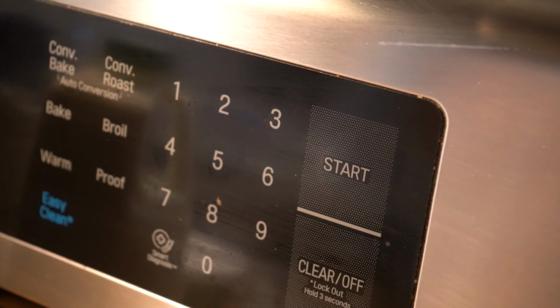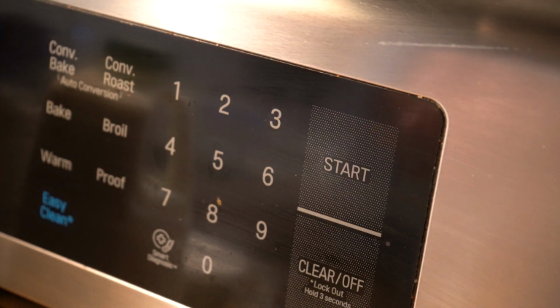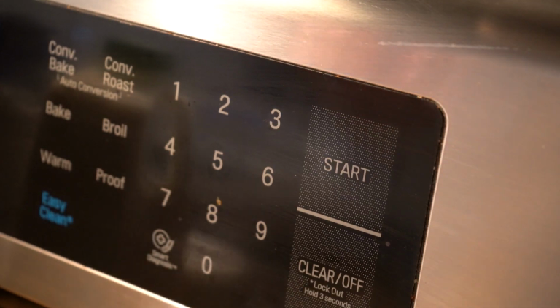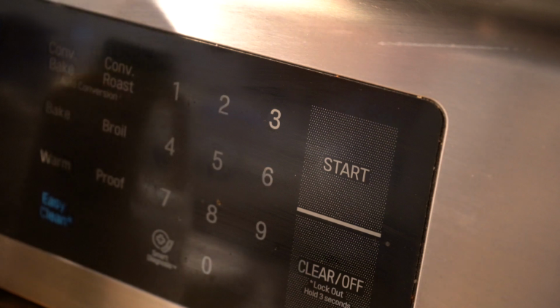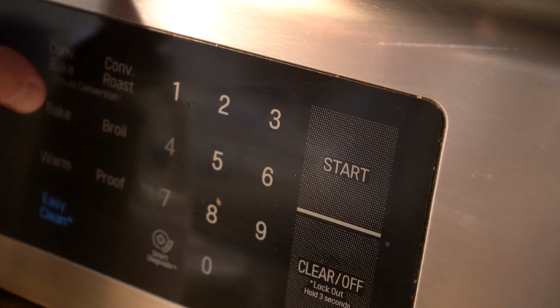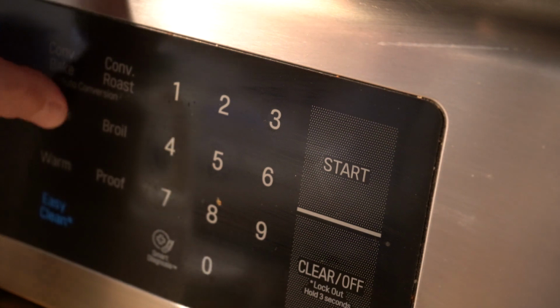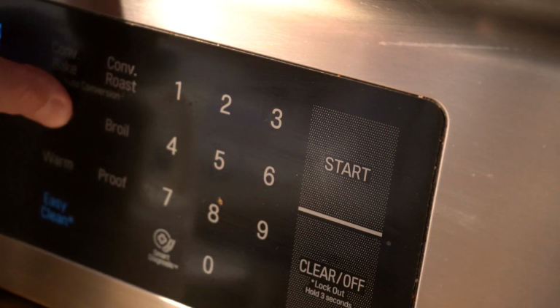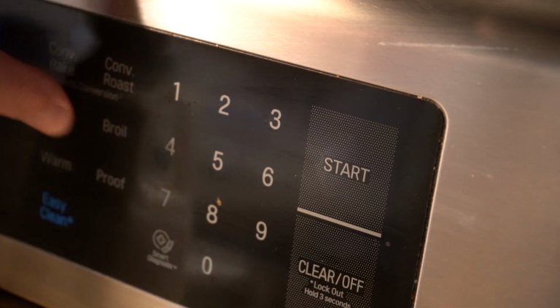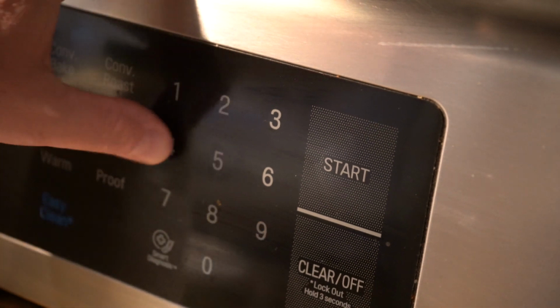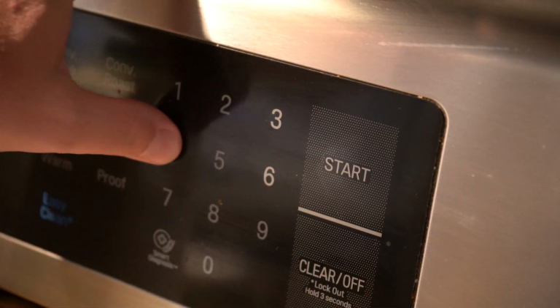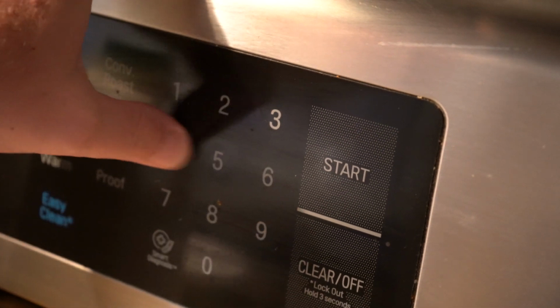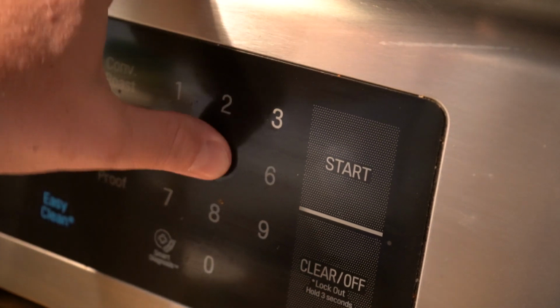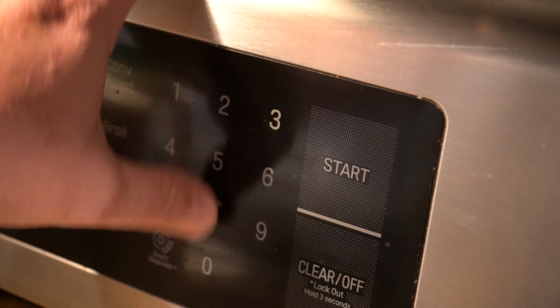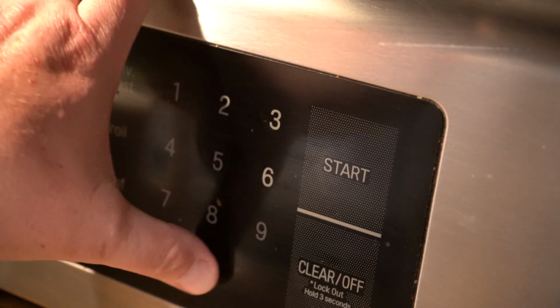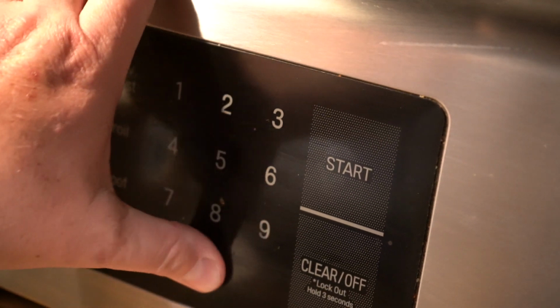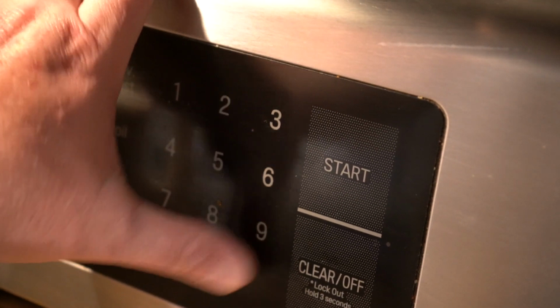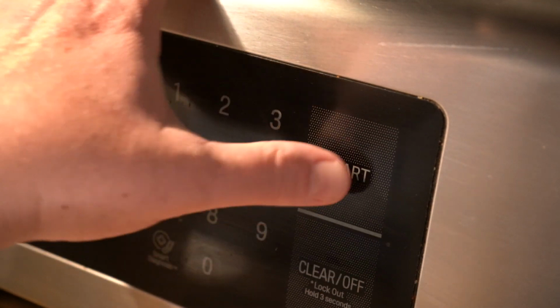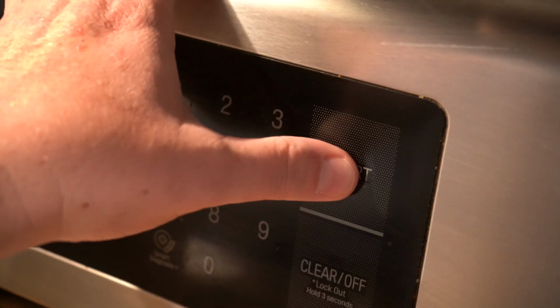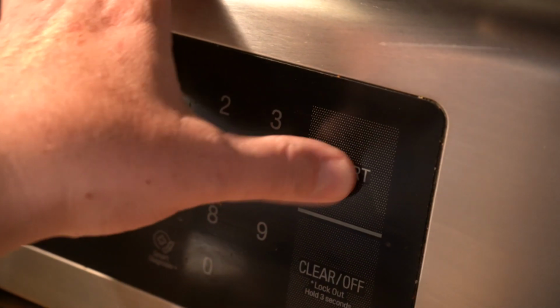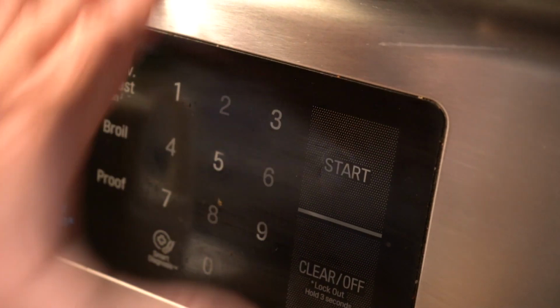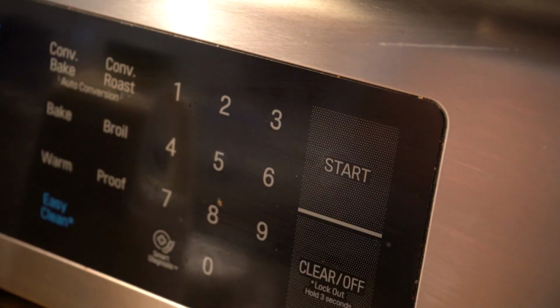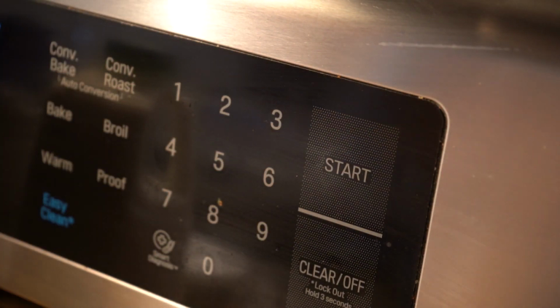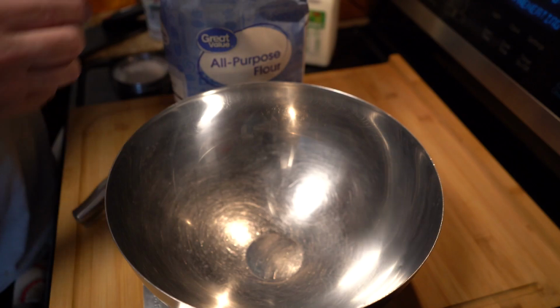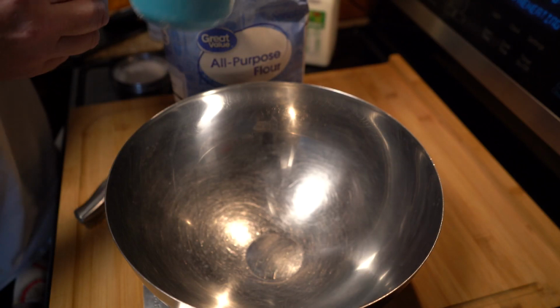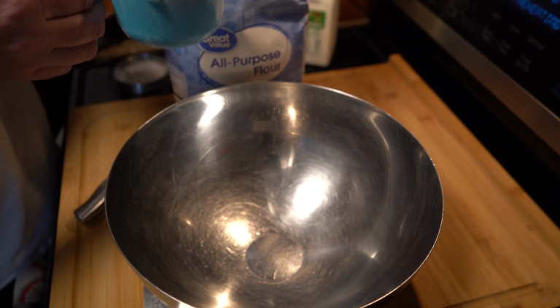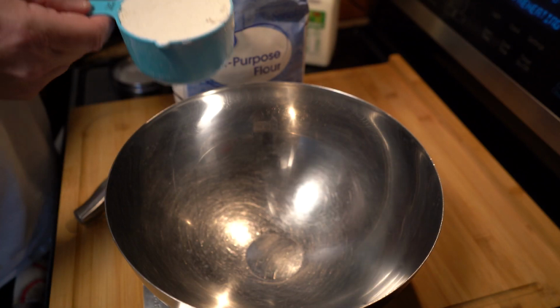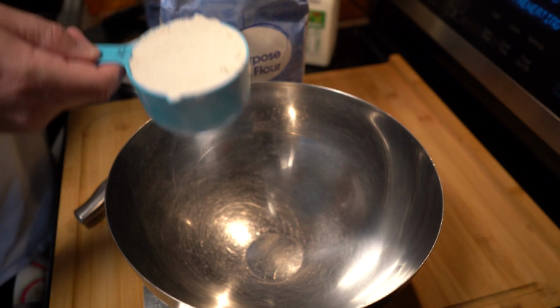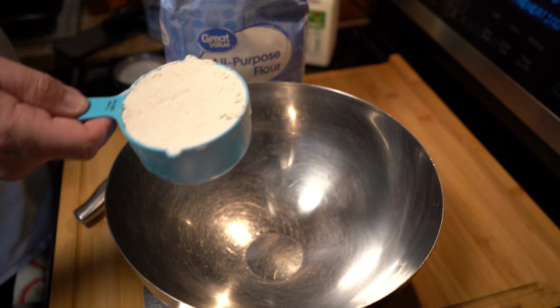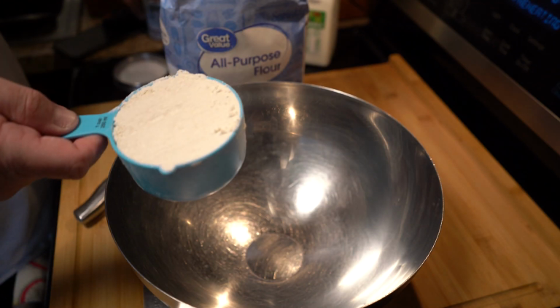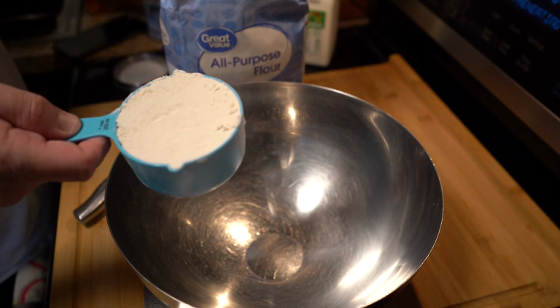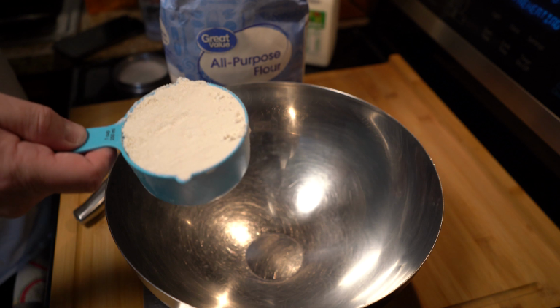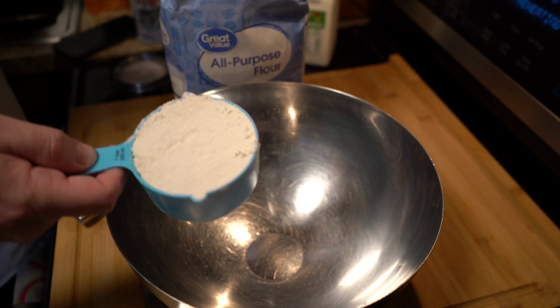Go ahead and start by preheating your oven to 450 degrees.